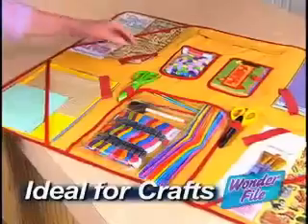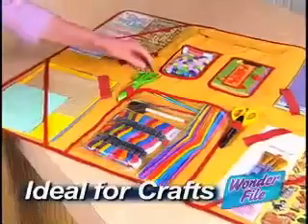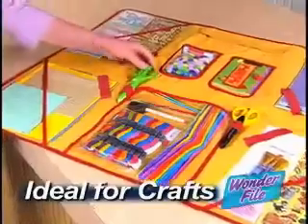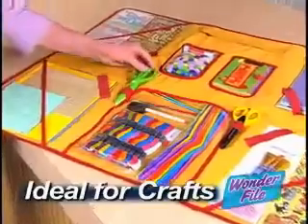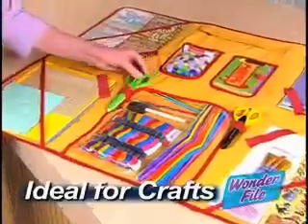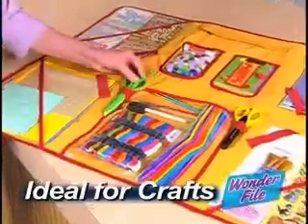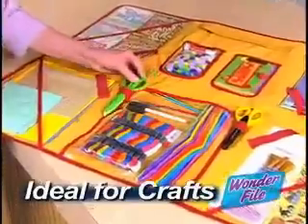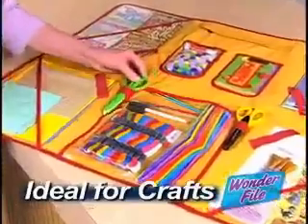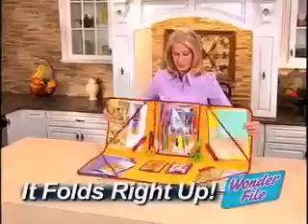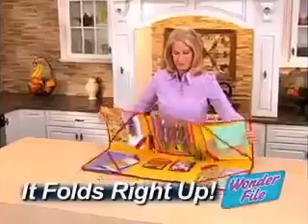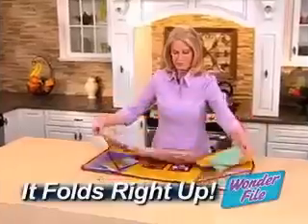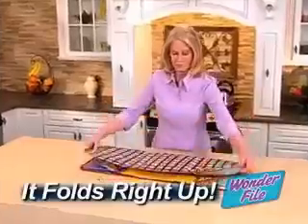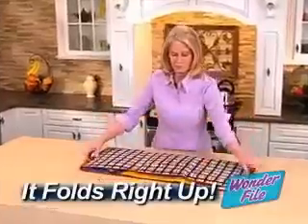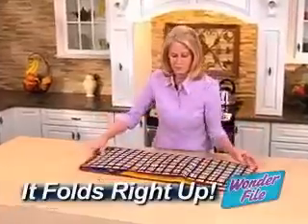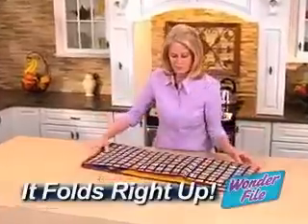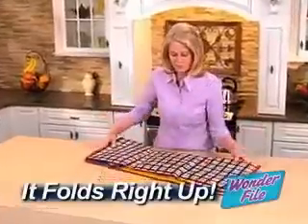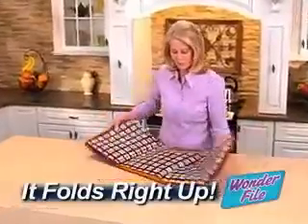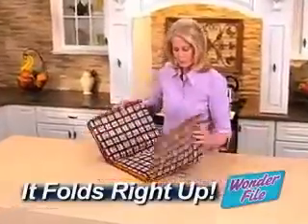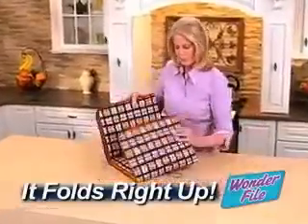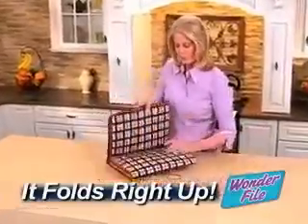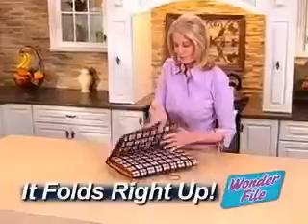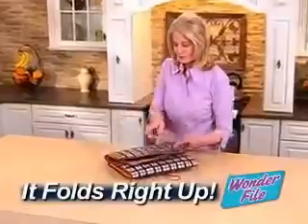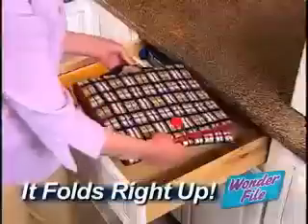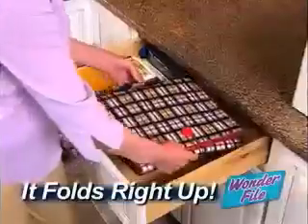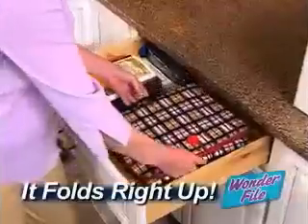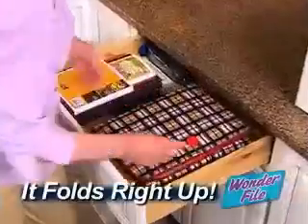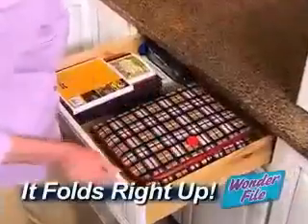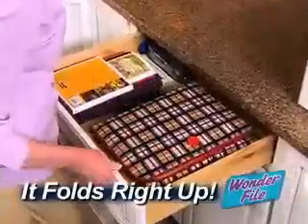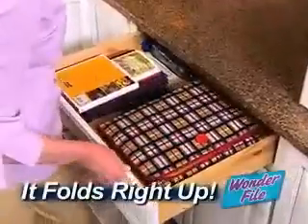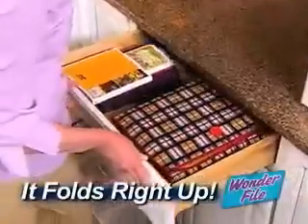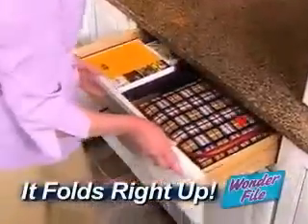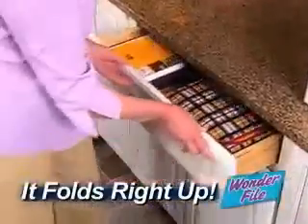Ideal for crafters, too. Because when you're done, you just fold it up and store it all right in your drawer.